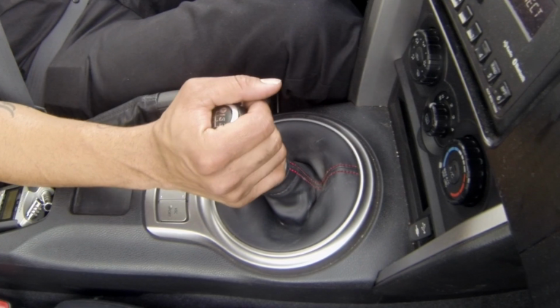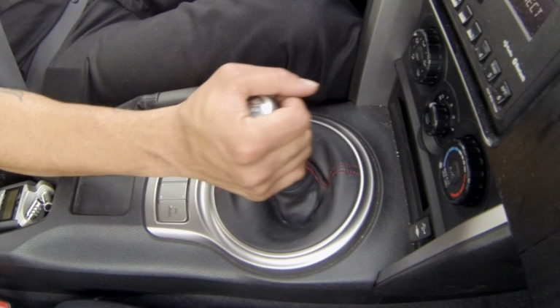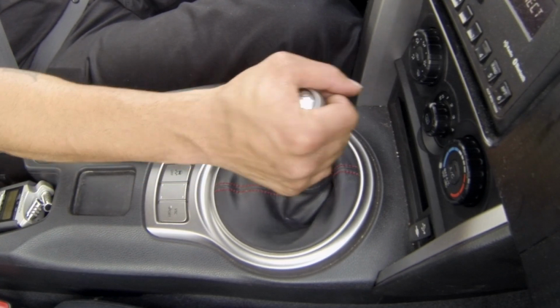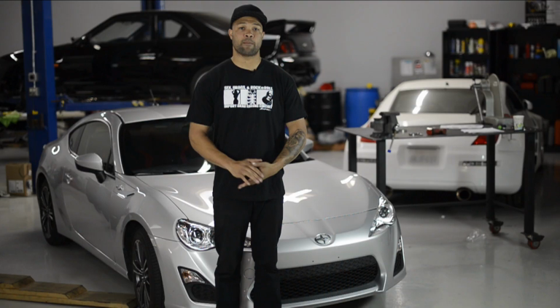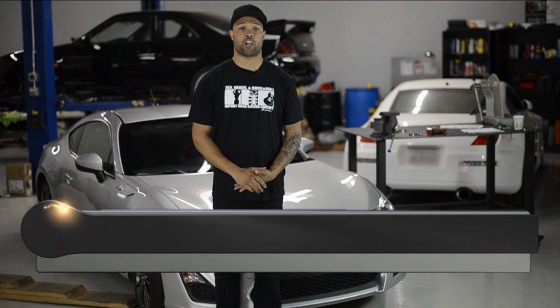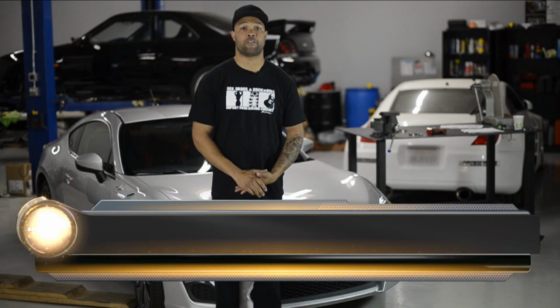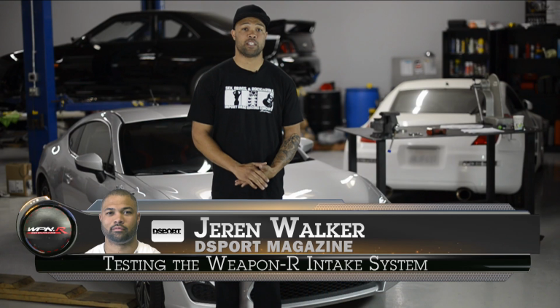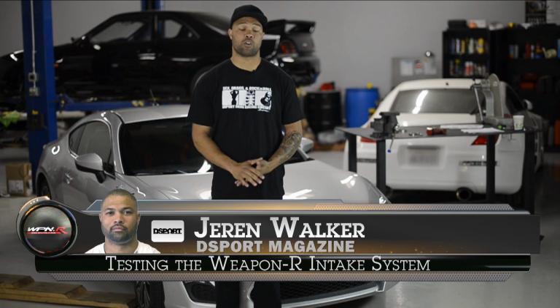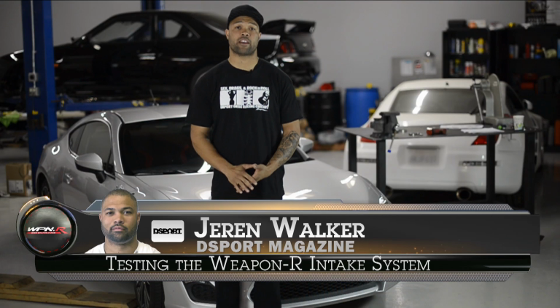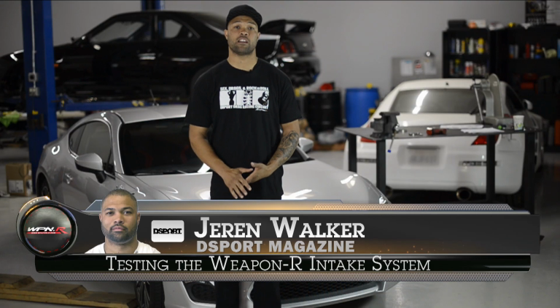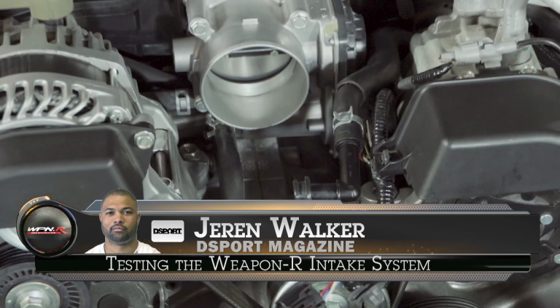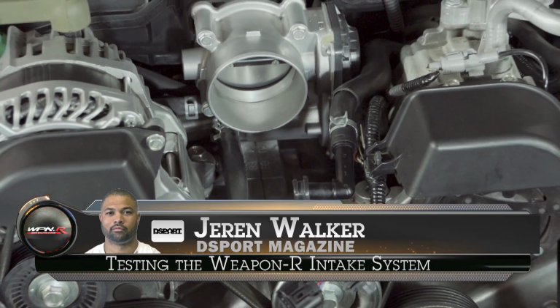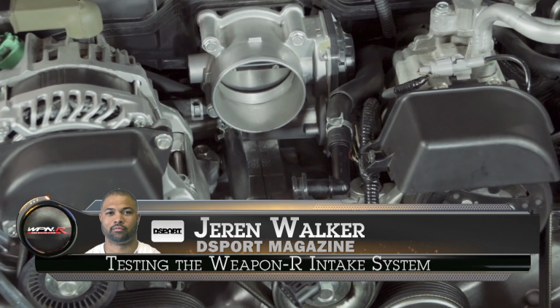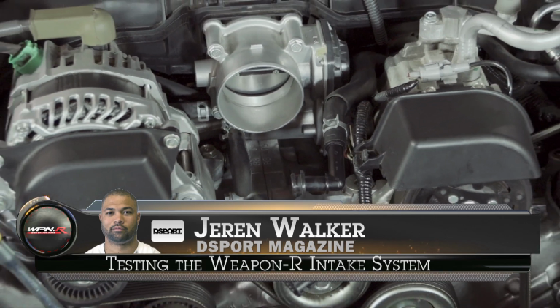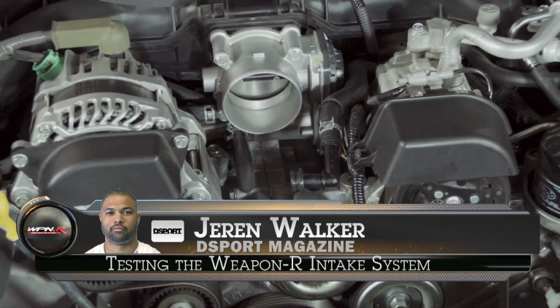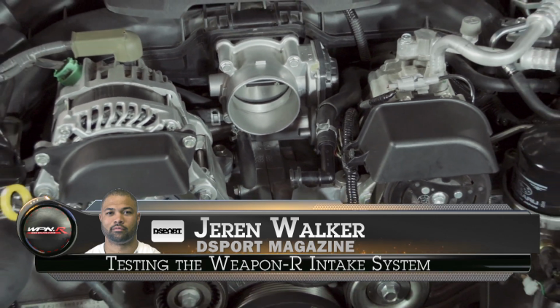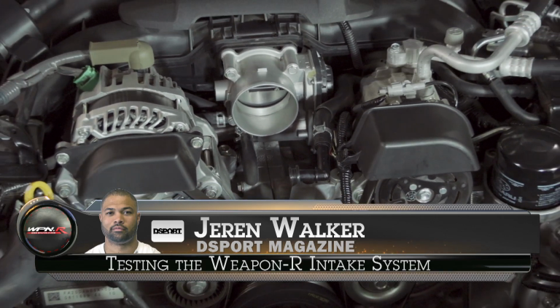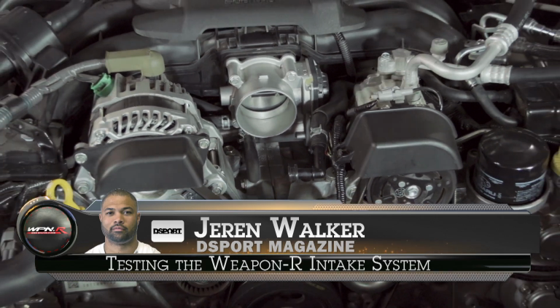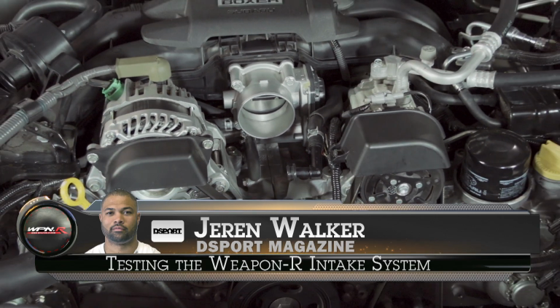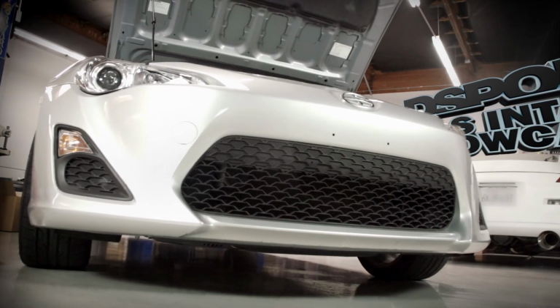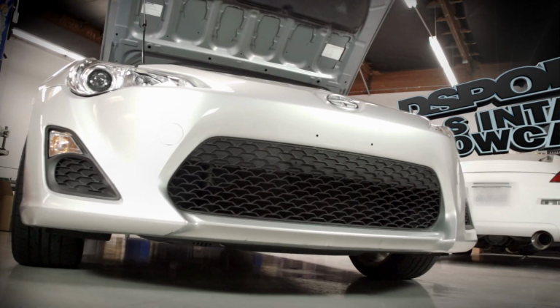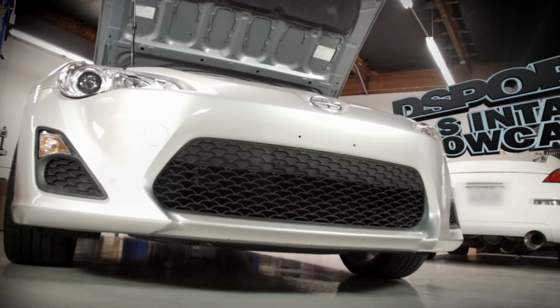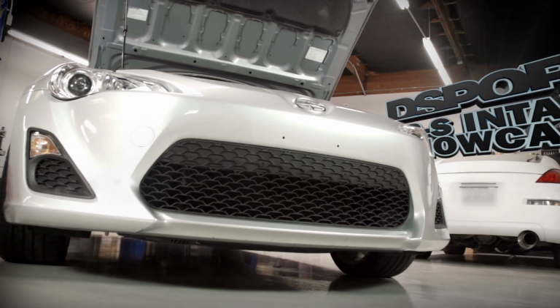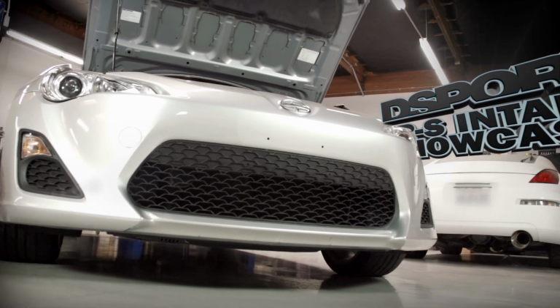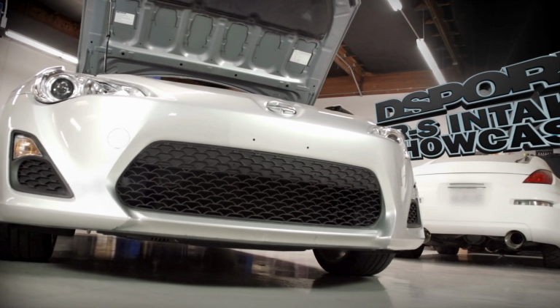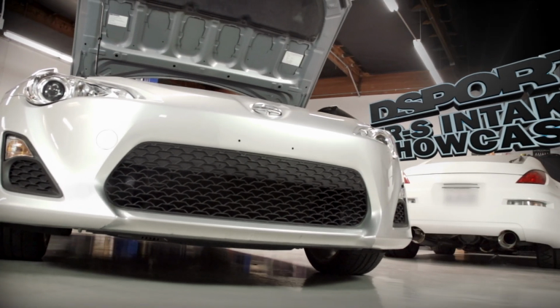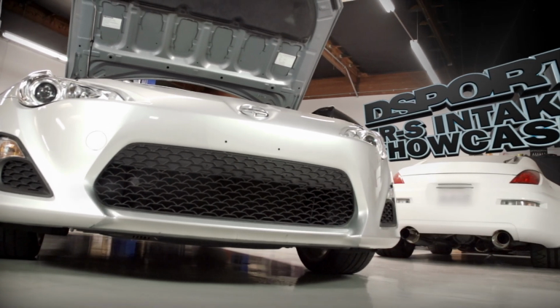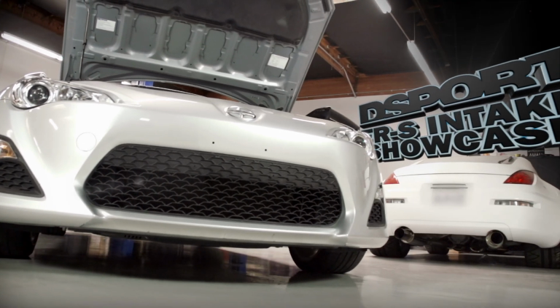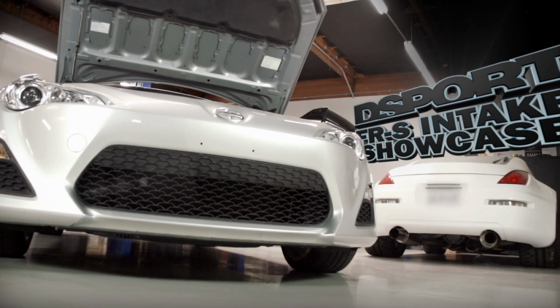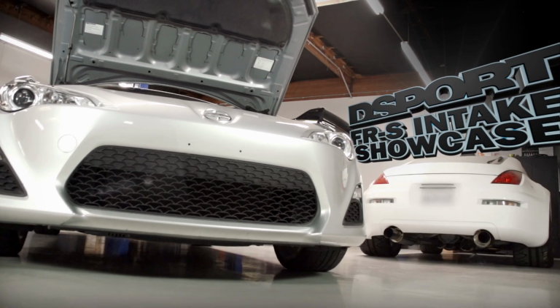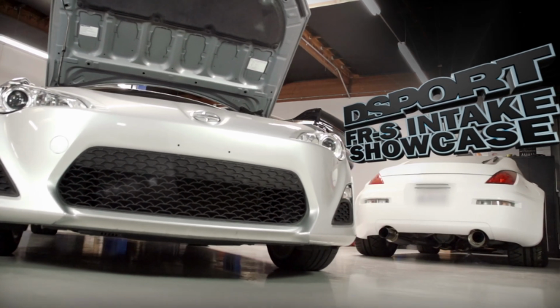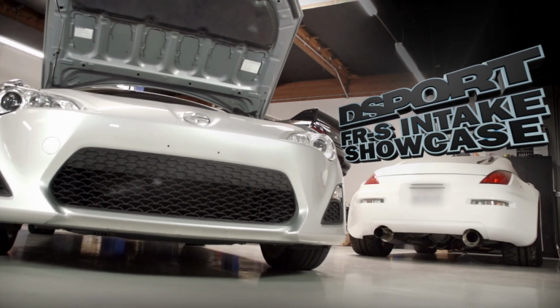Hey, what's up? My name is Jaren from D-Sport Magazine, and today we're going to be showing you some of the aftermarket intake systems available for the 2012 Scion FRS.